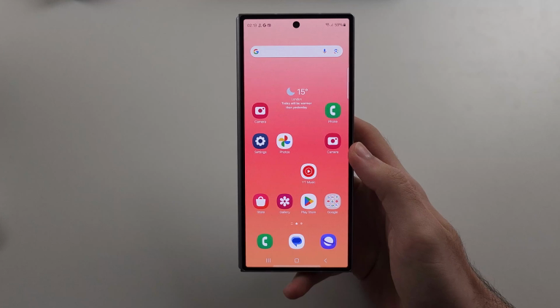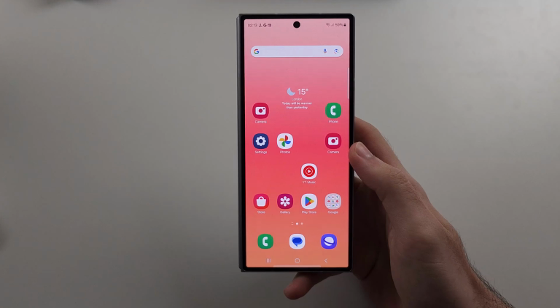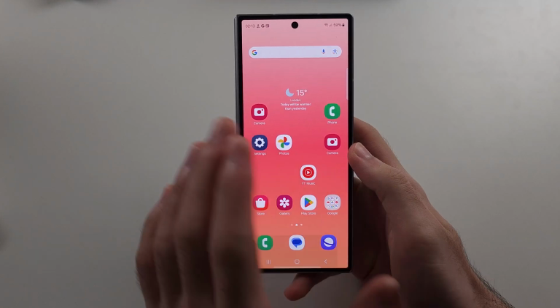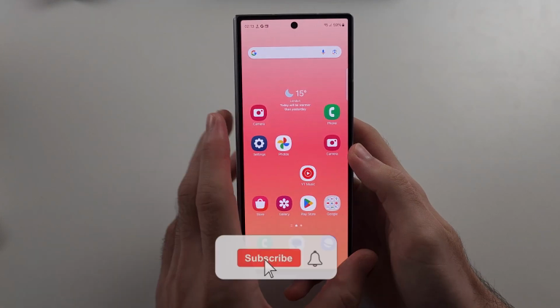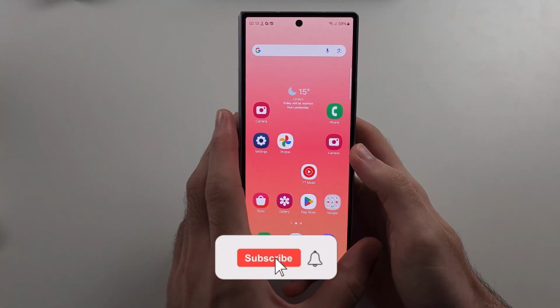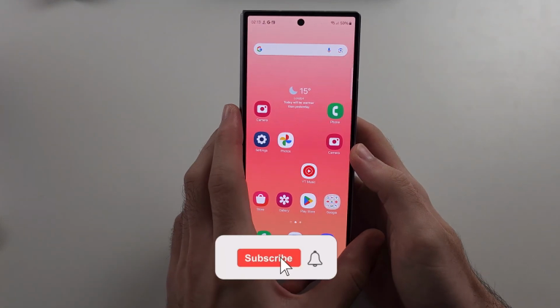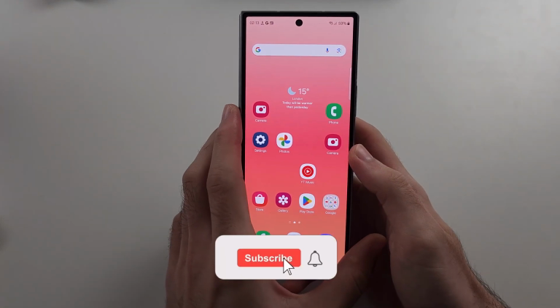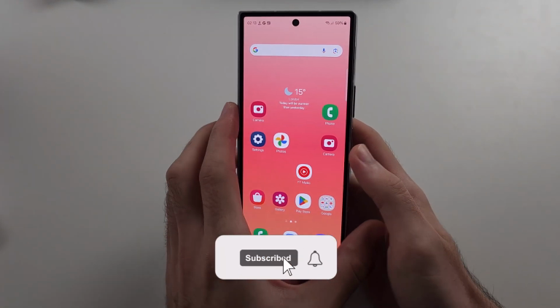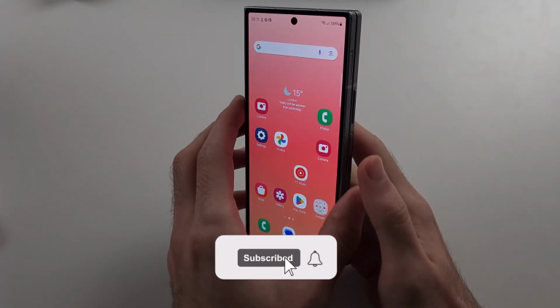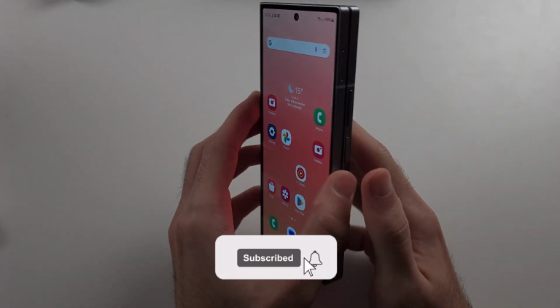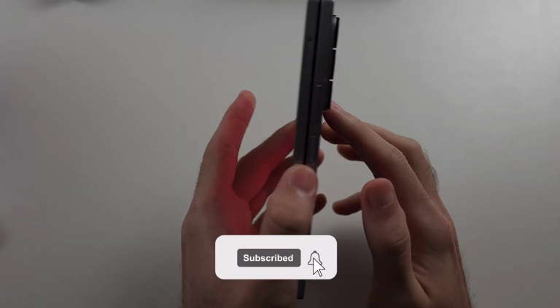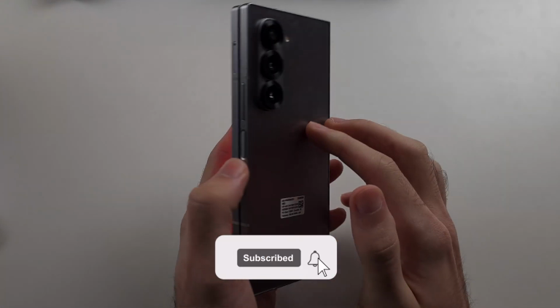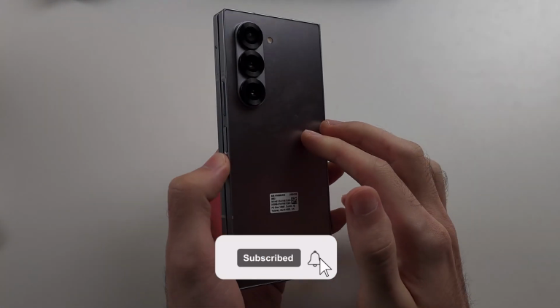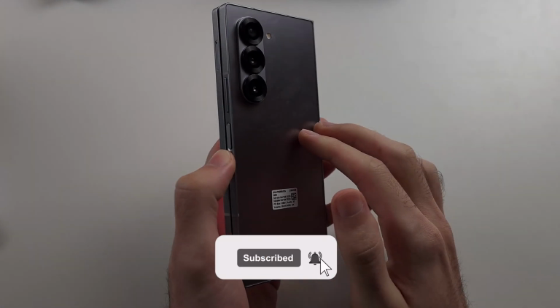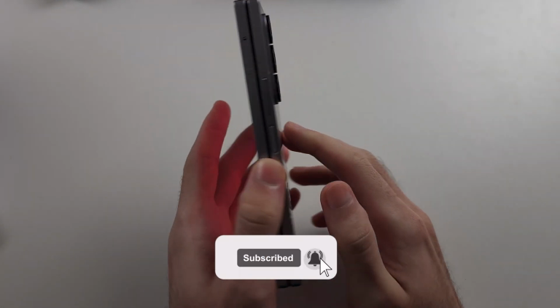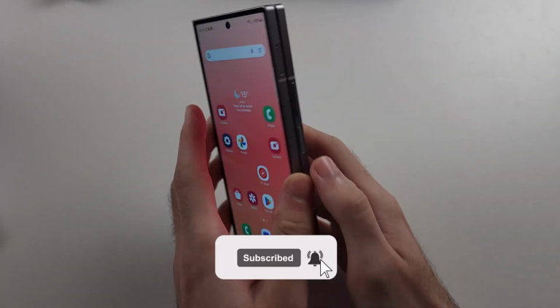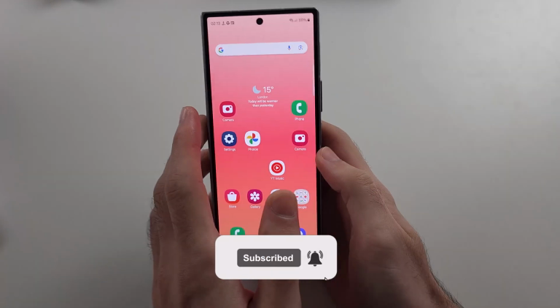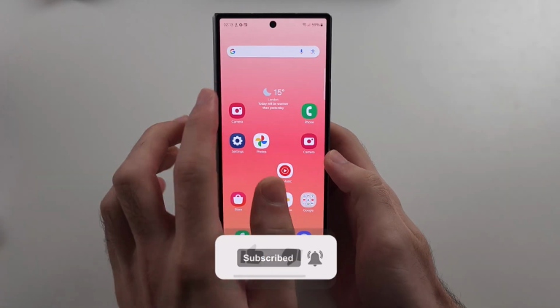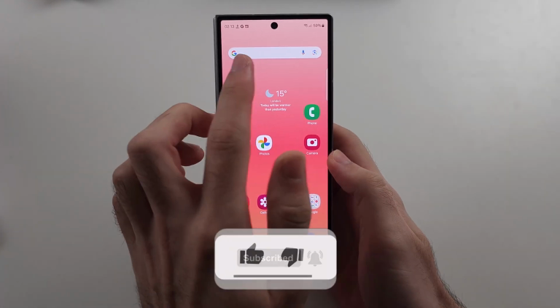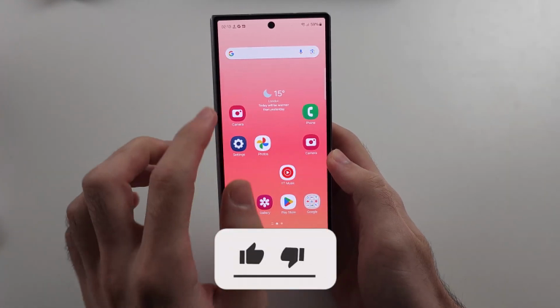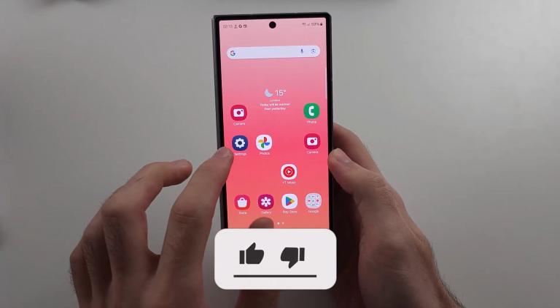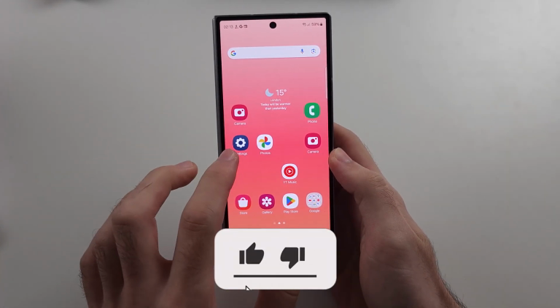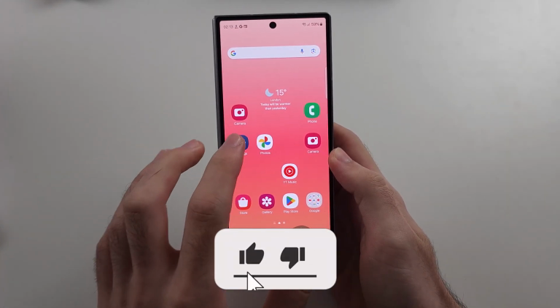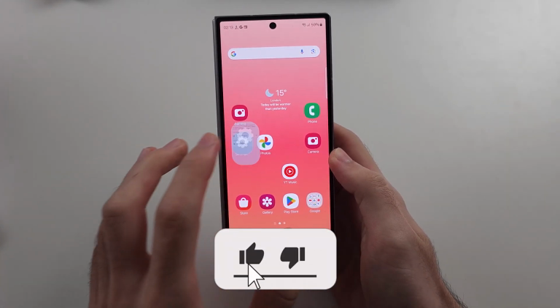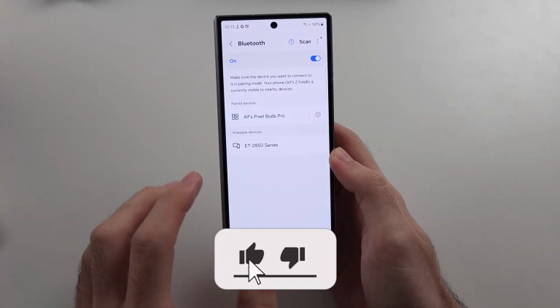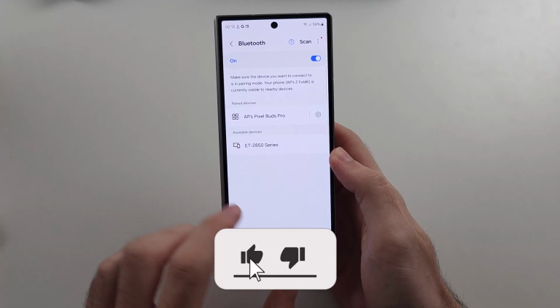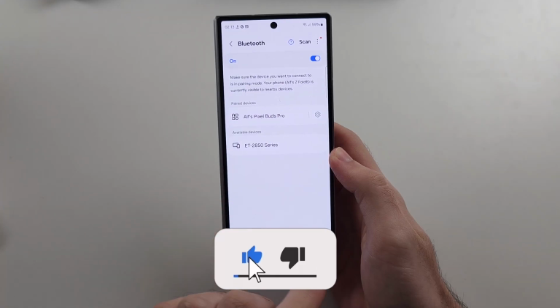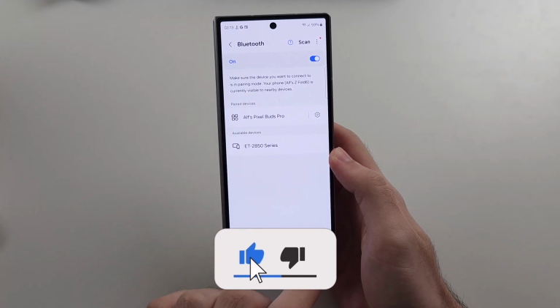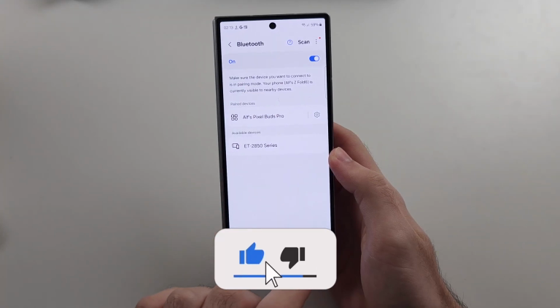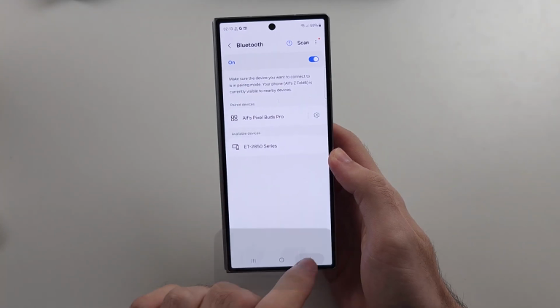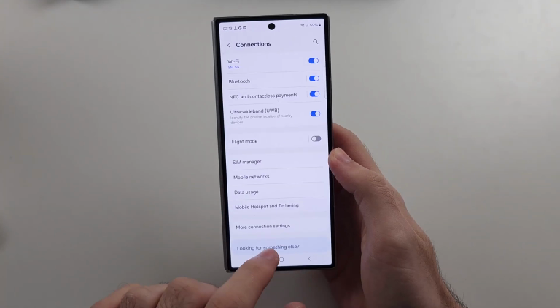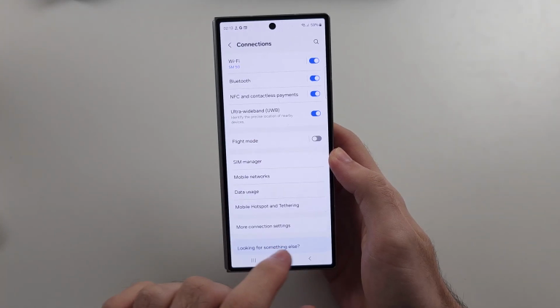The internet is not working in your Z Fold 6, either Wi-Fi or cellular, so to fix this...